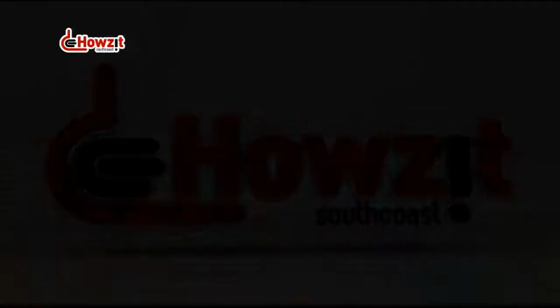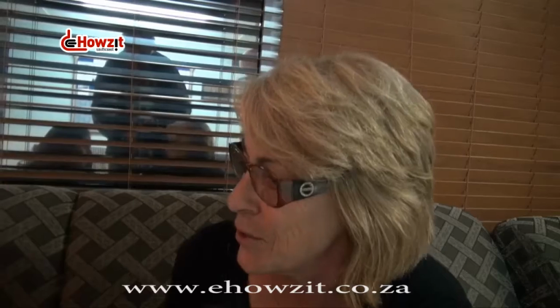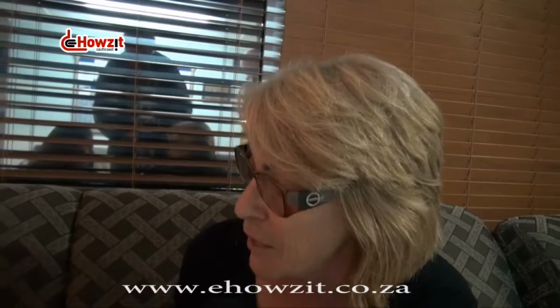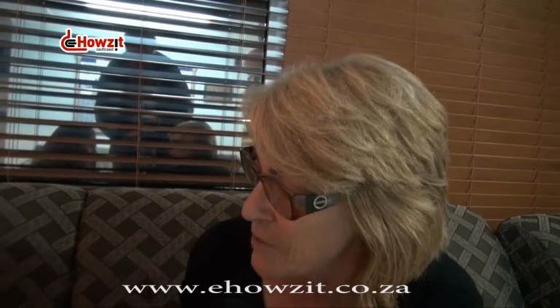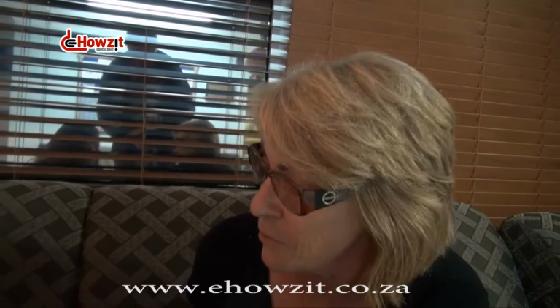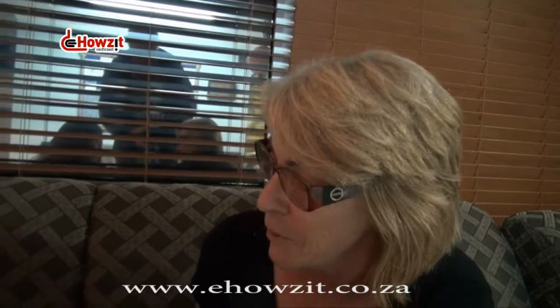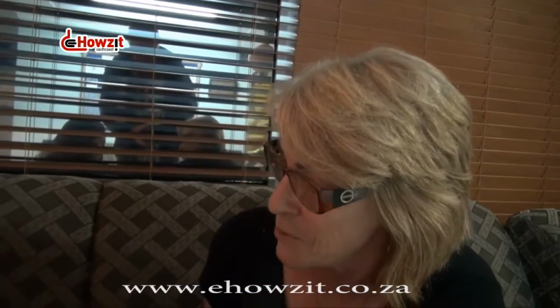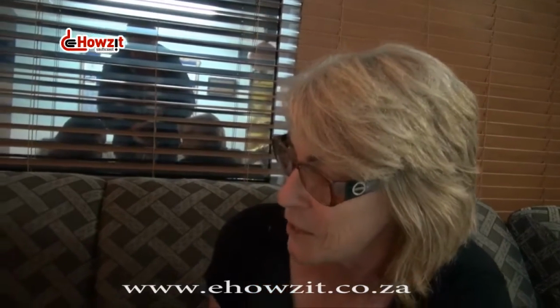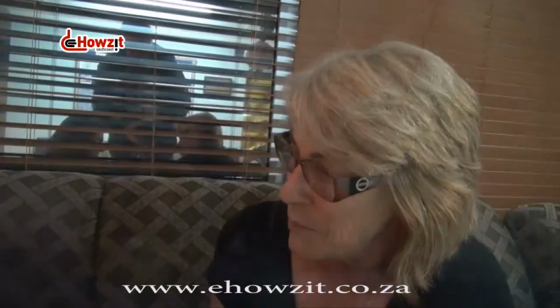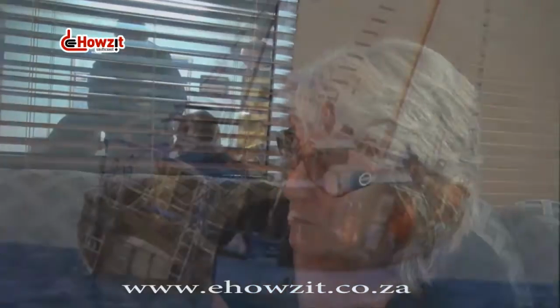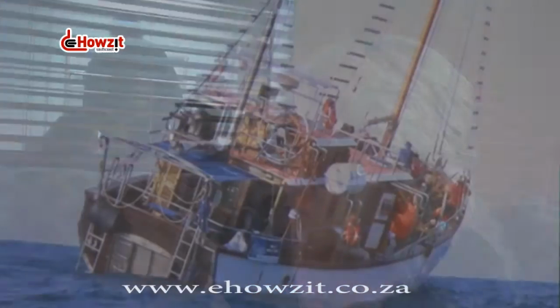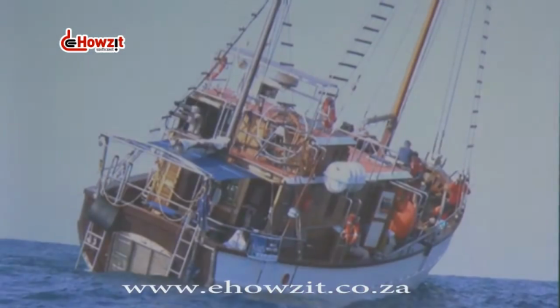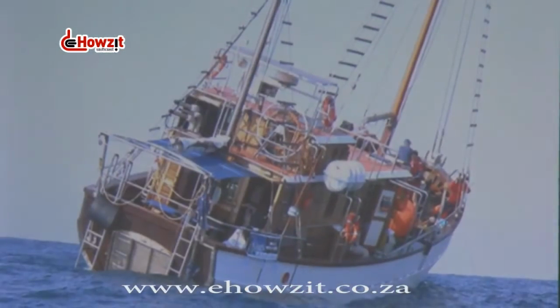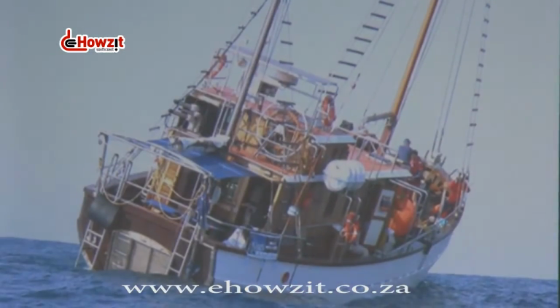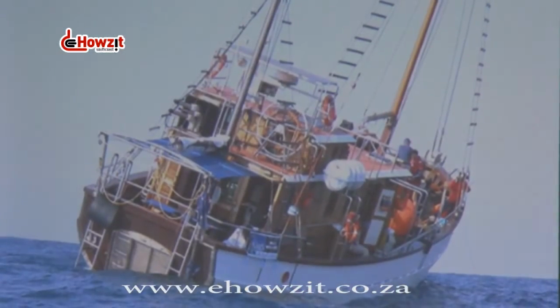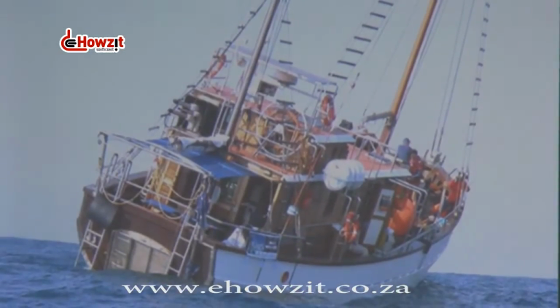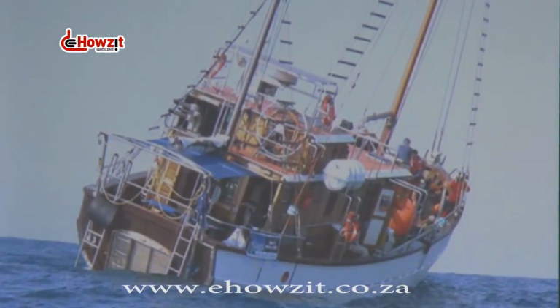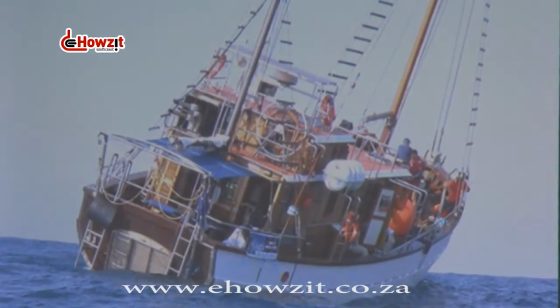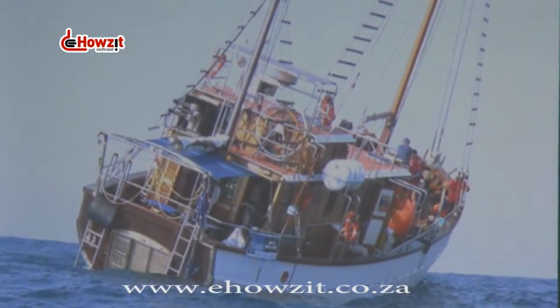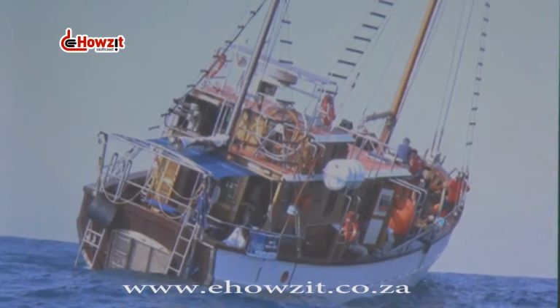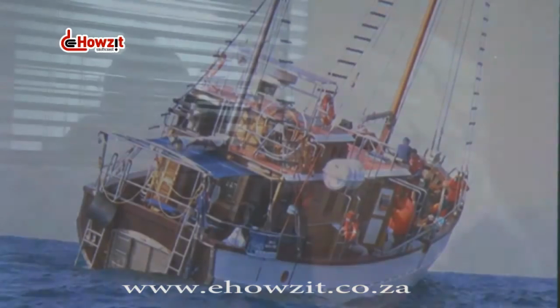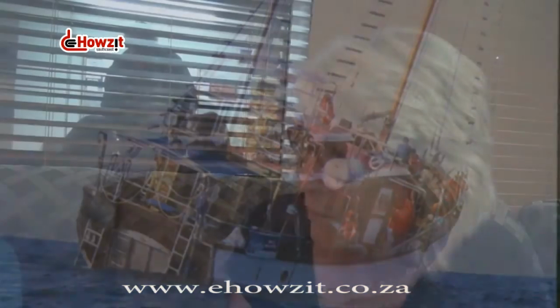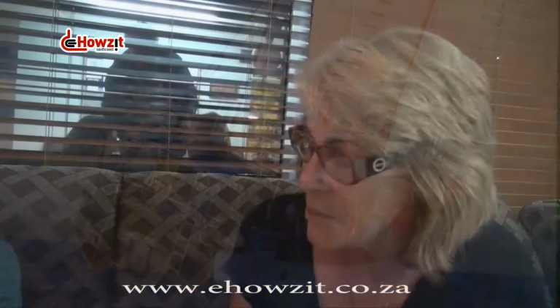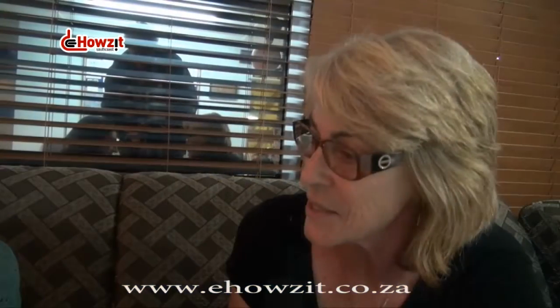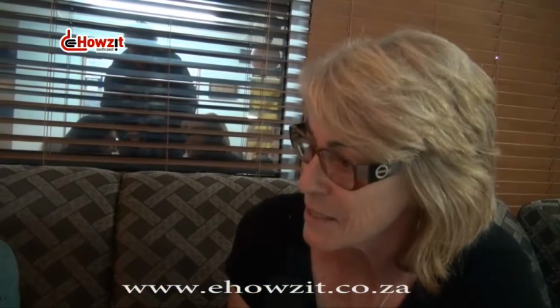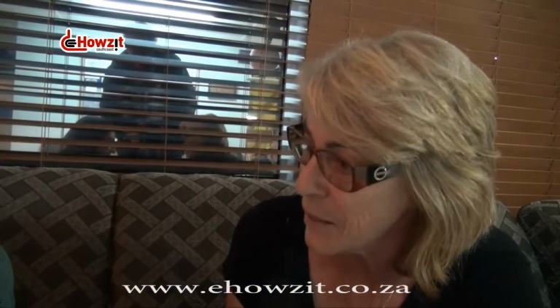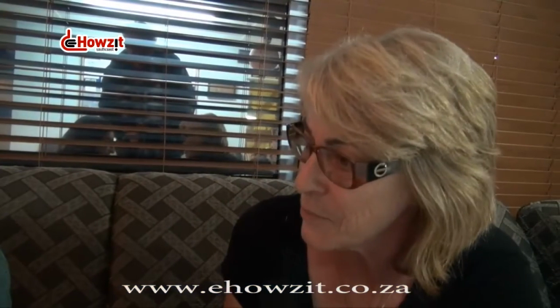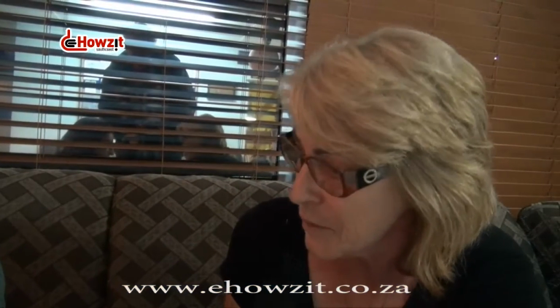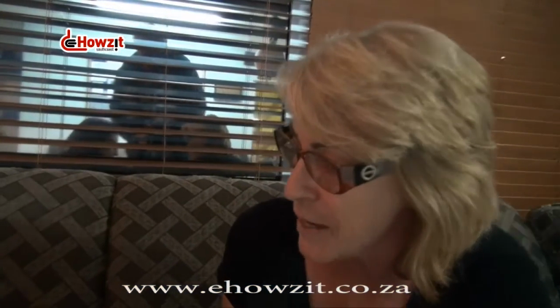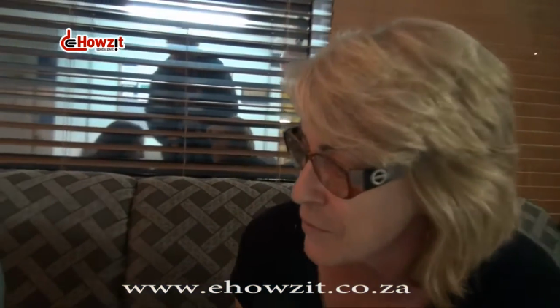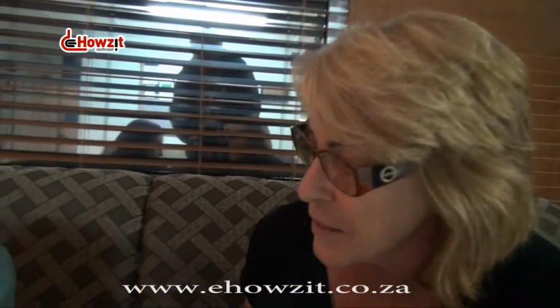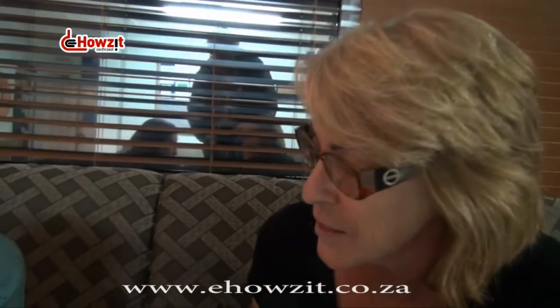Dr. Kerry Sink, welcome to Shelly Beach. You've been on a research ship and you've been exploring our waters. Tell us about it, the dives you've done, etc.